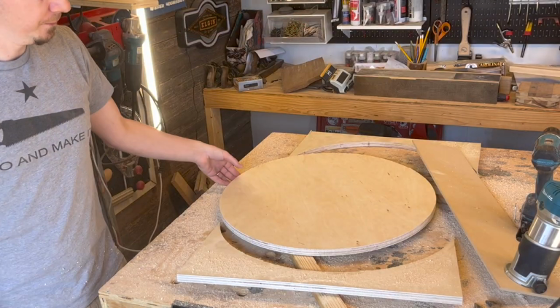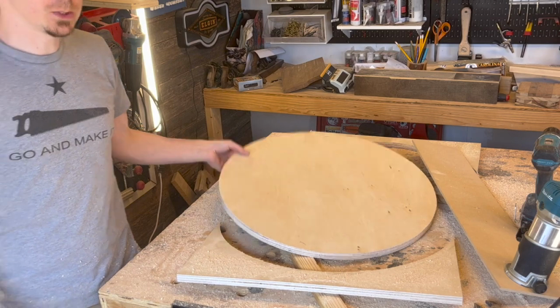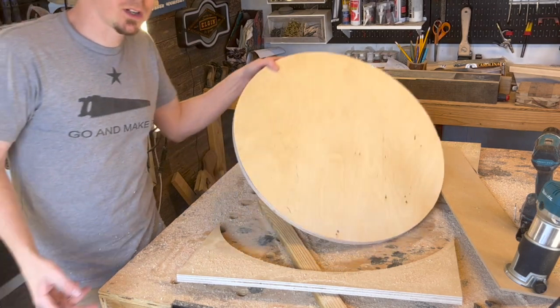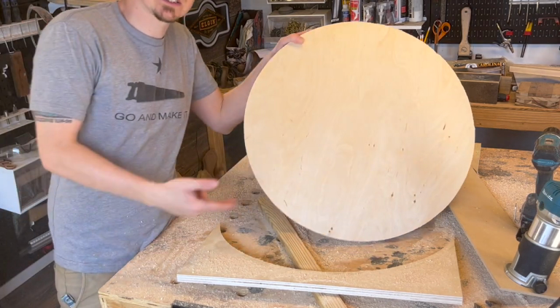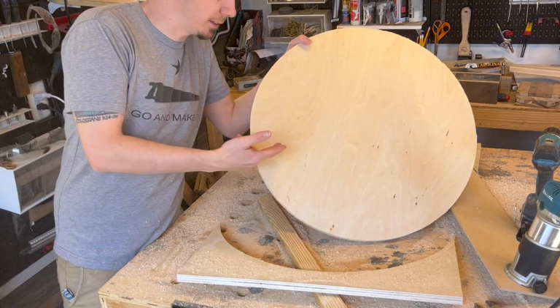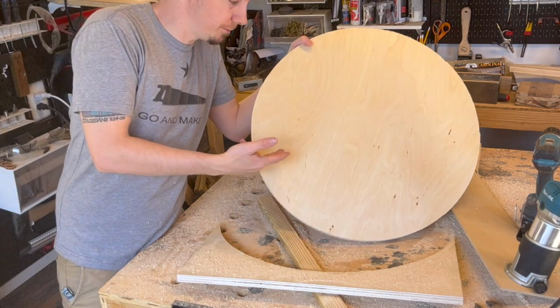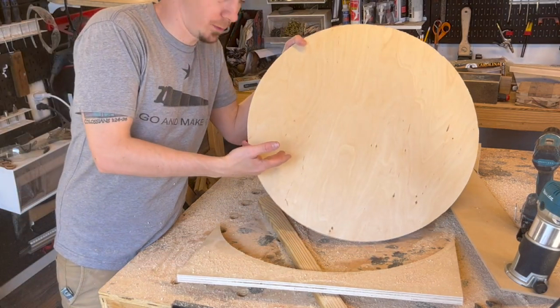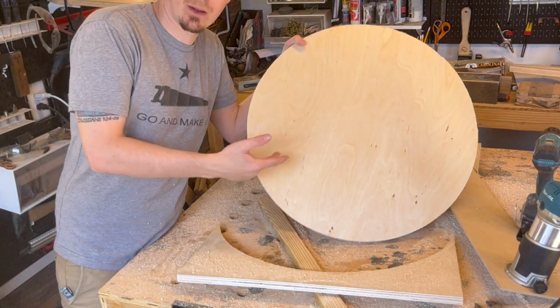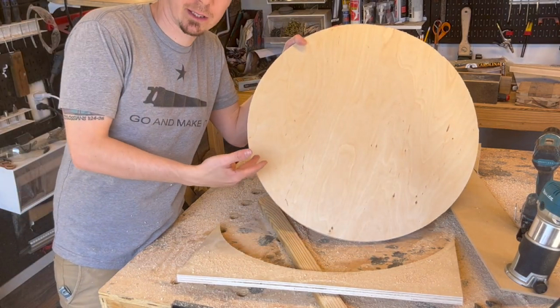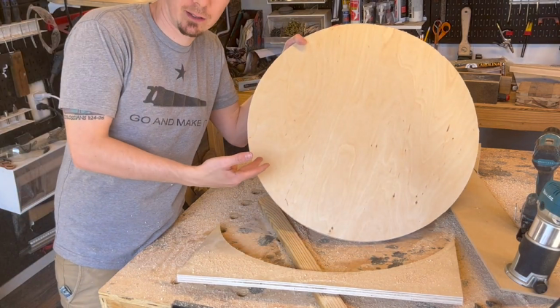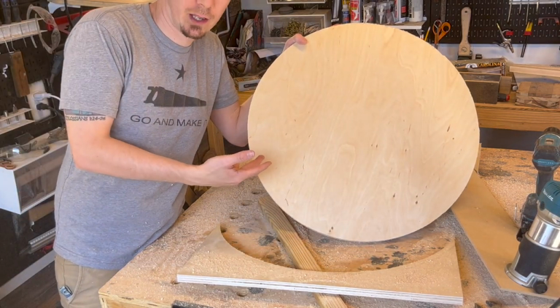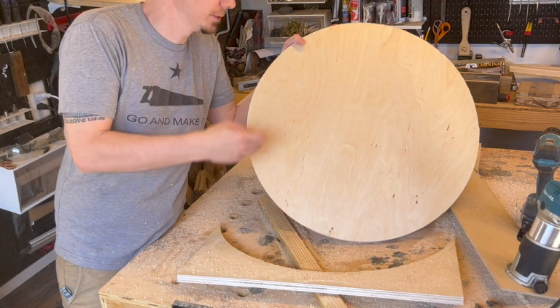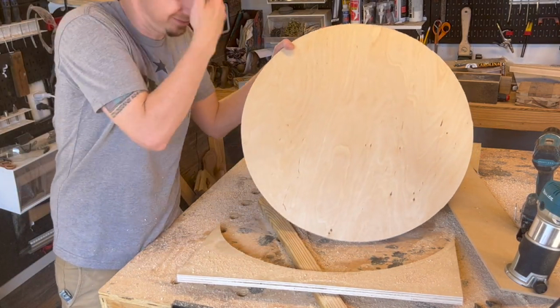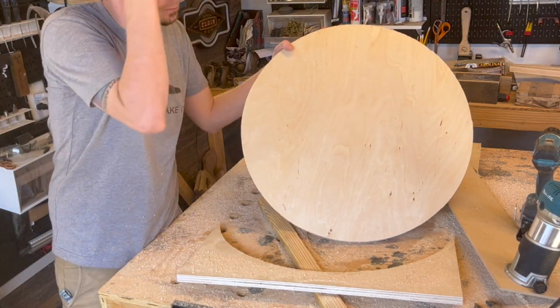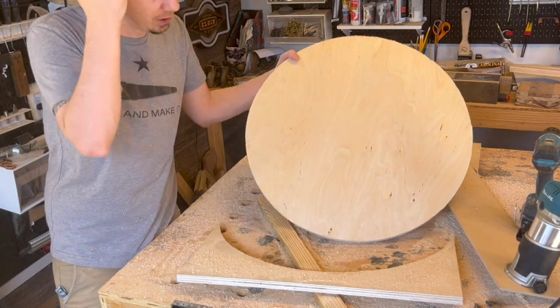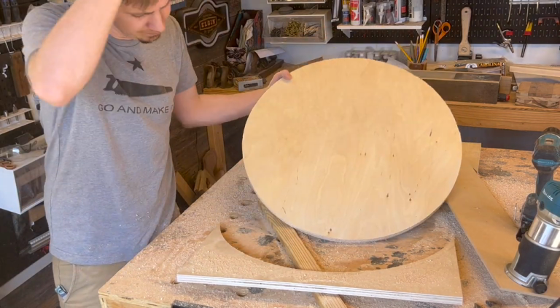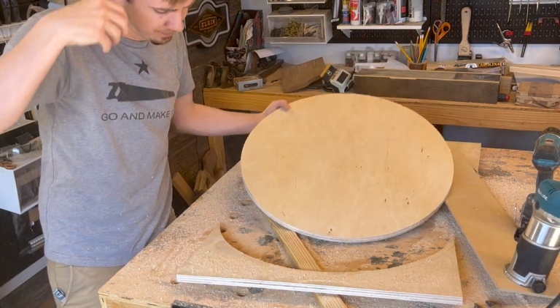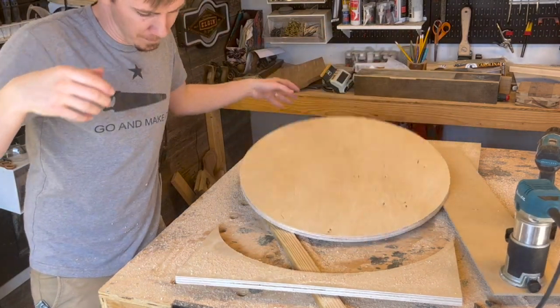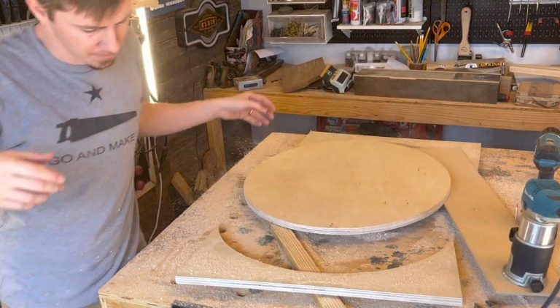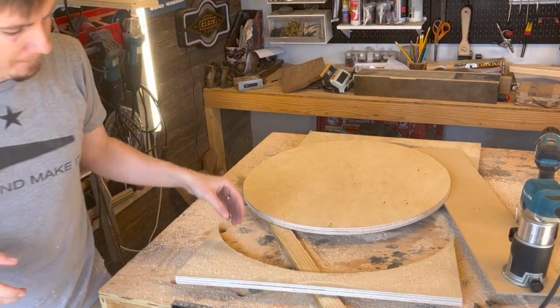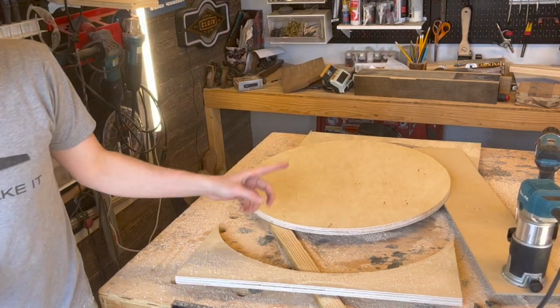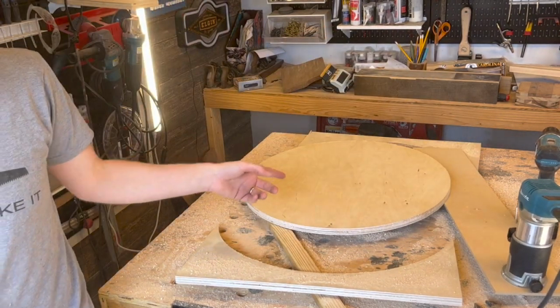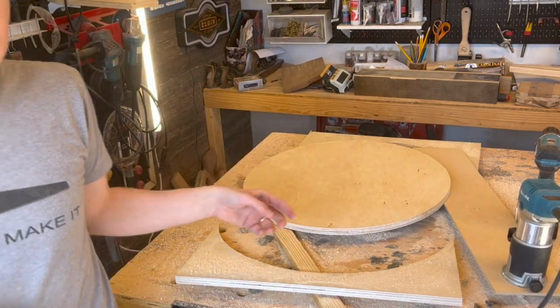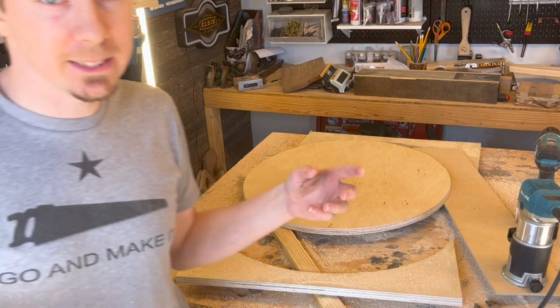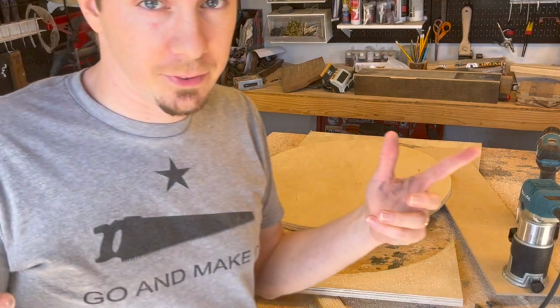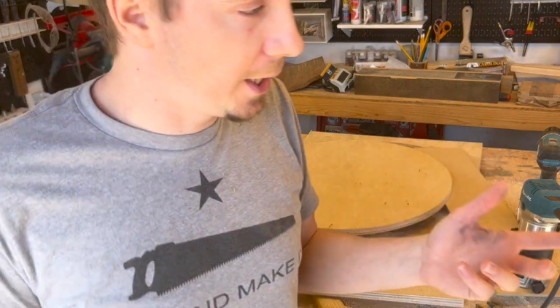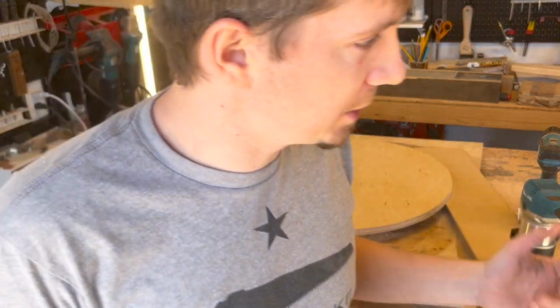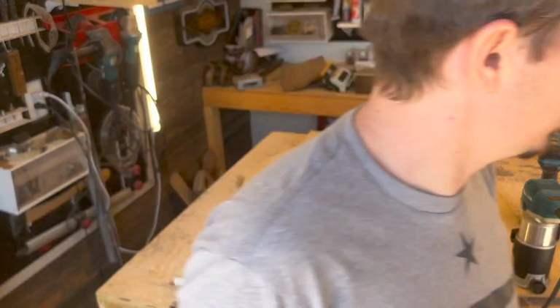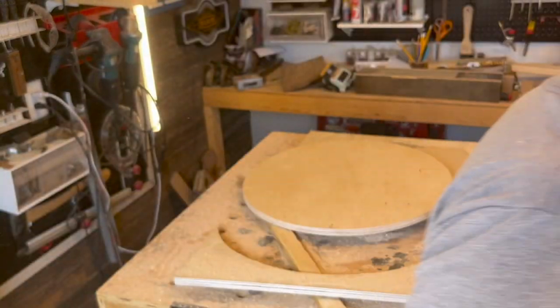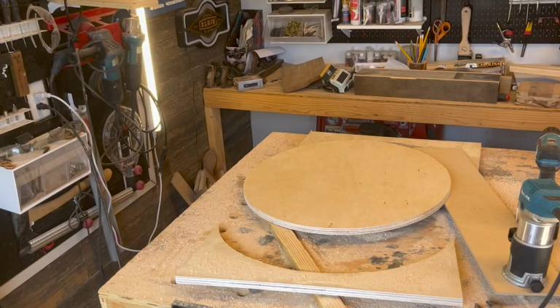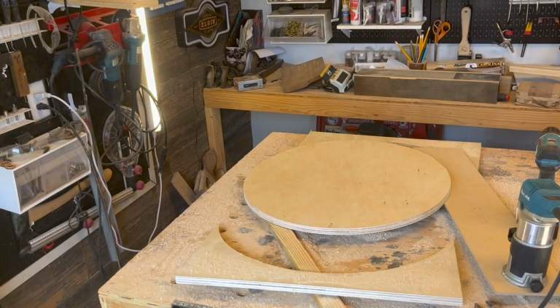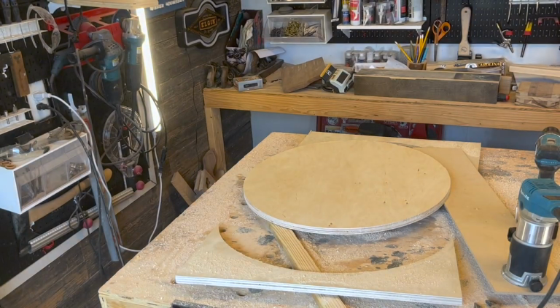This would have cost like 20 bucks at Lowe's, so something that was destined for the trash is now treasure.